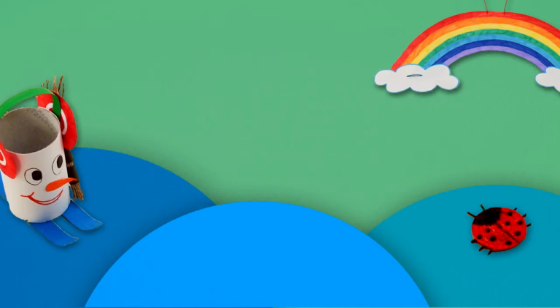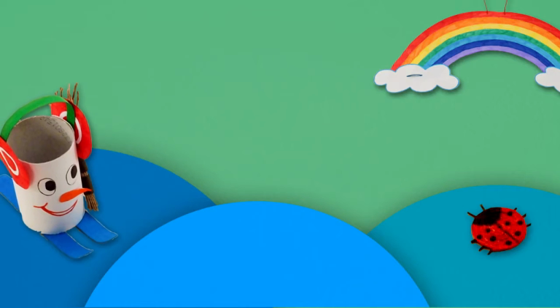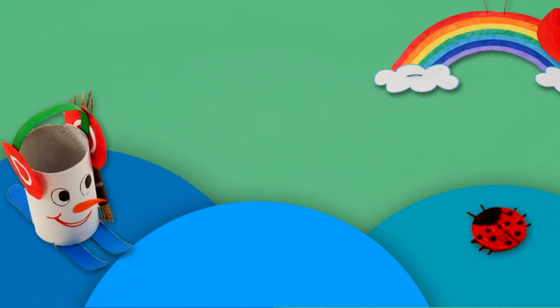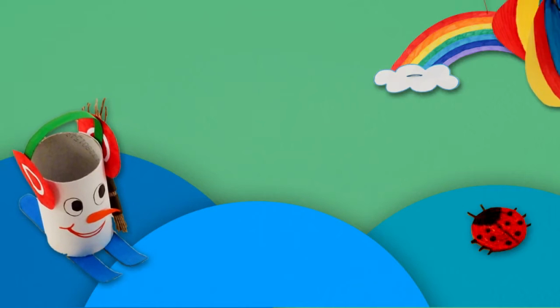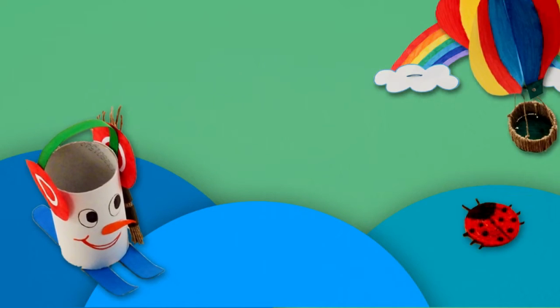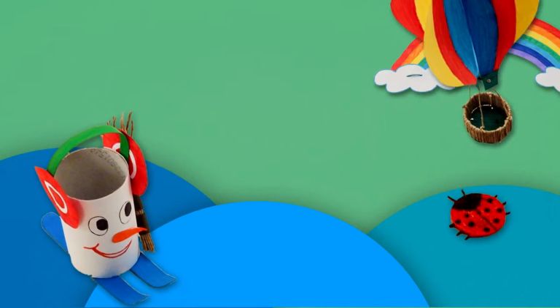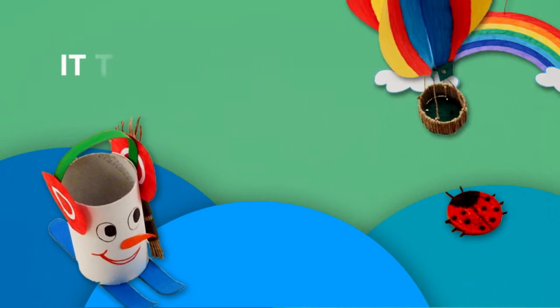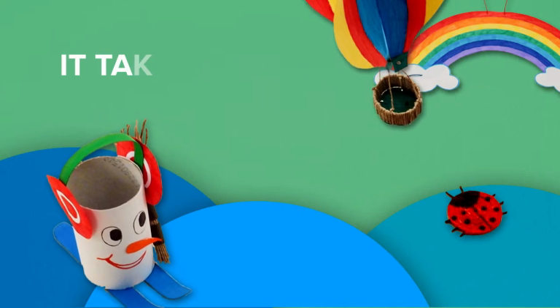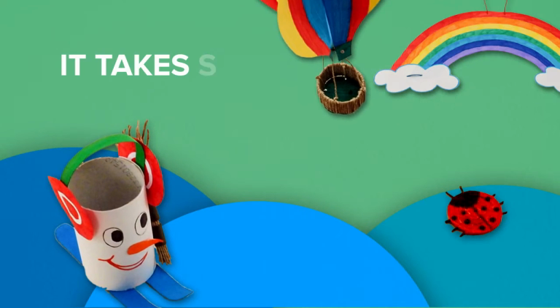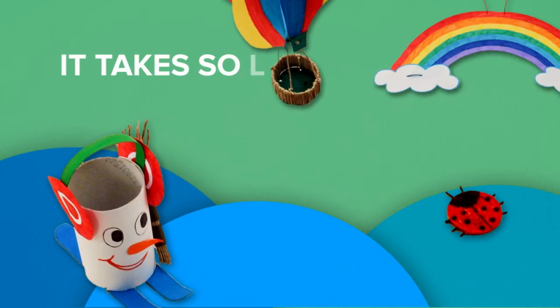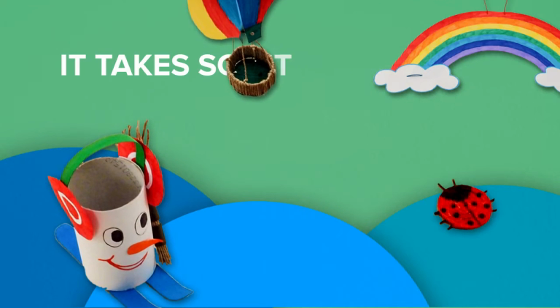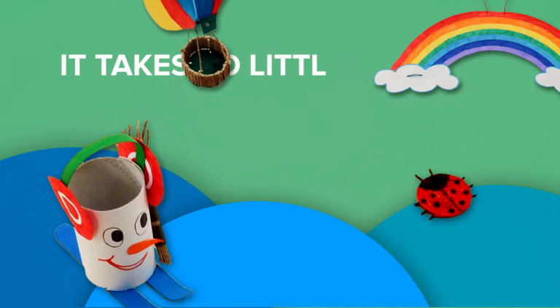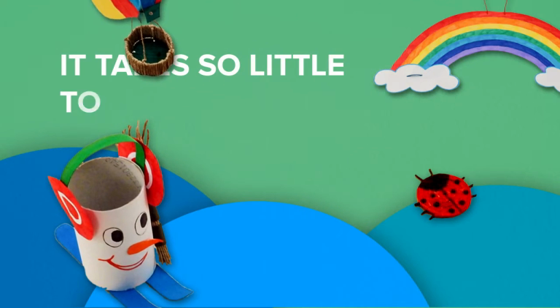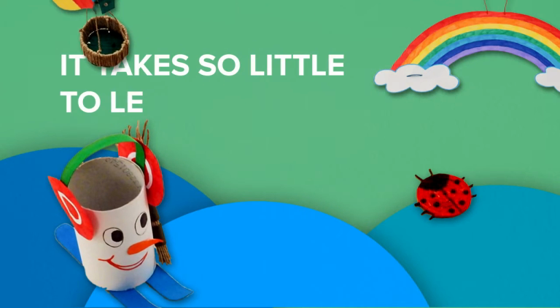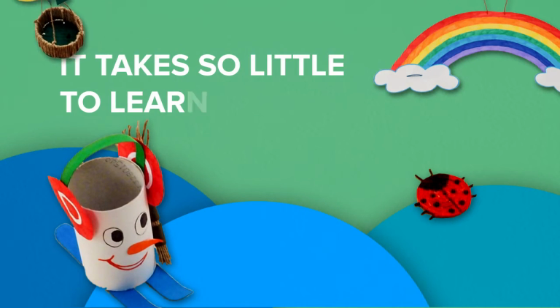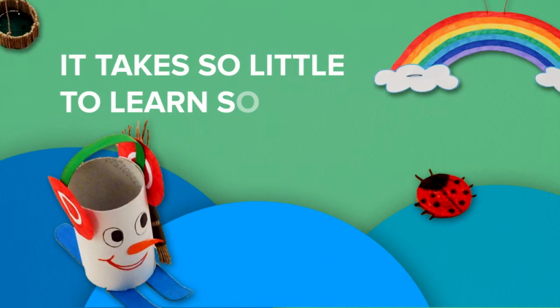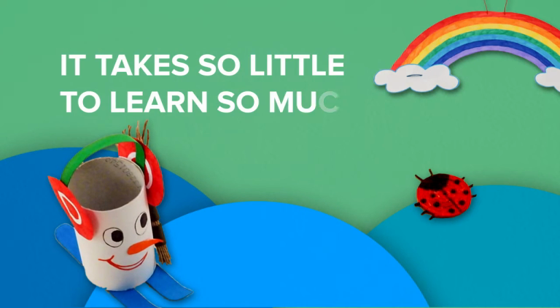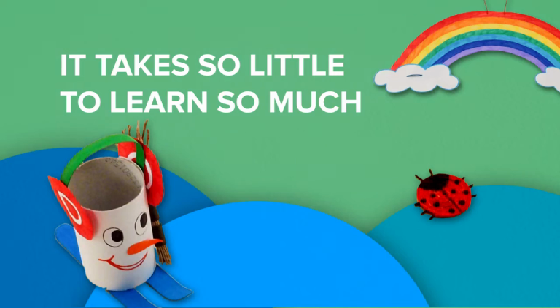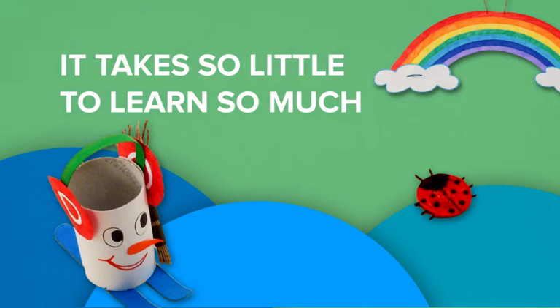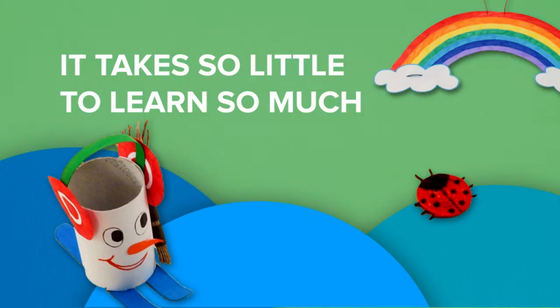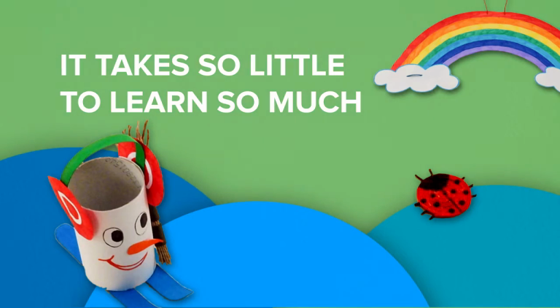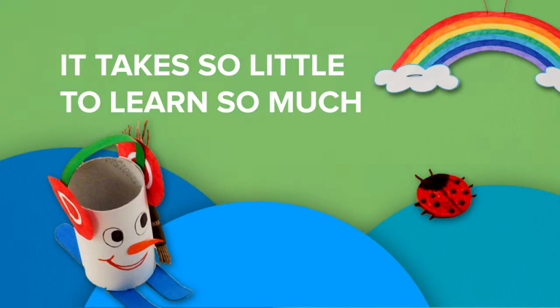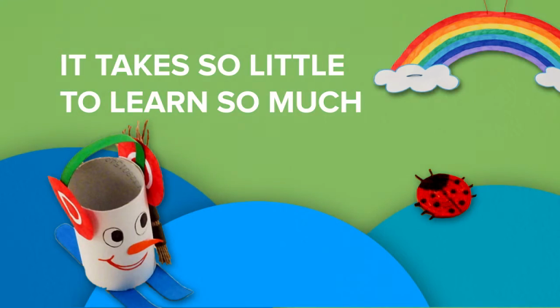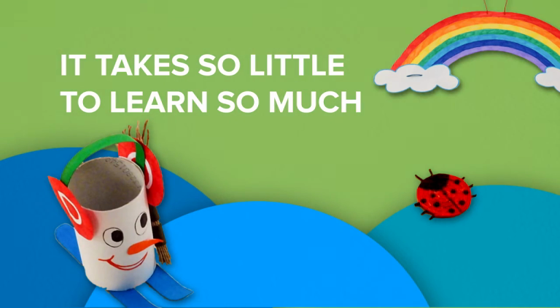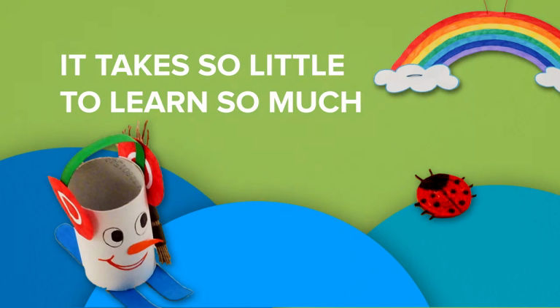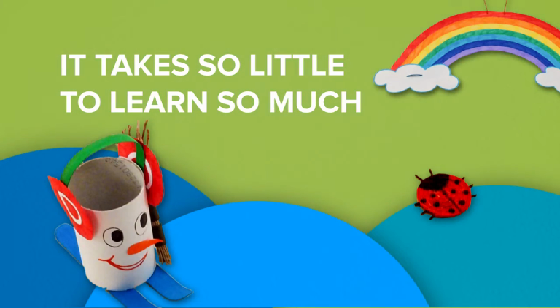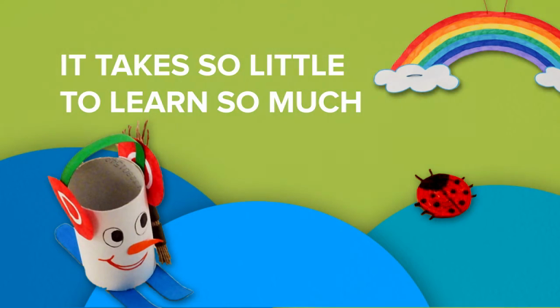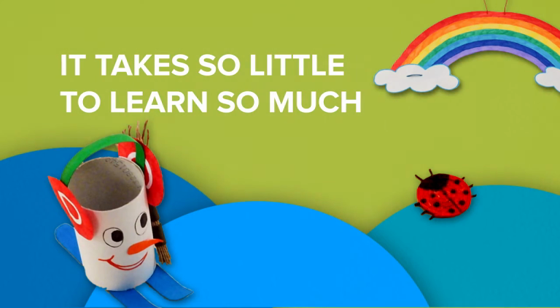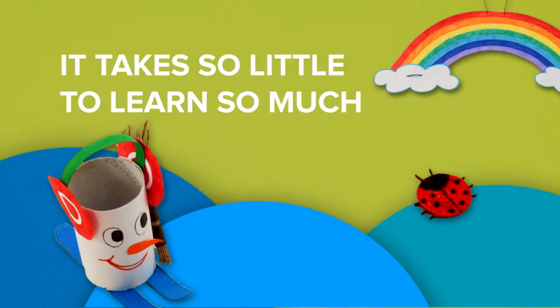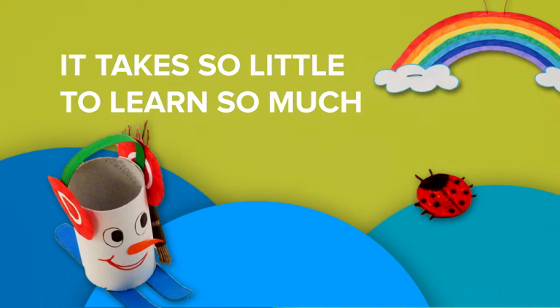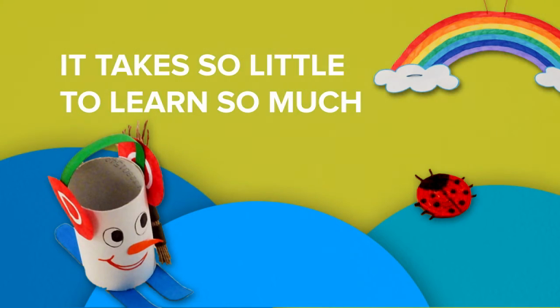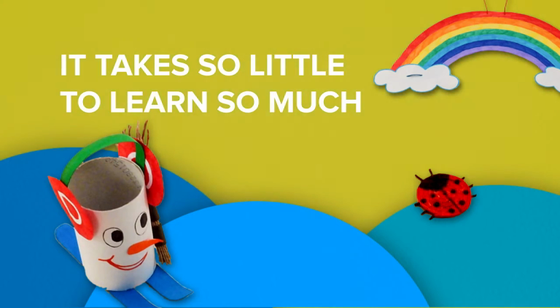Kids learn through play. And it takes so little to learn so much.